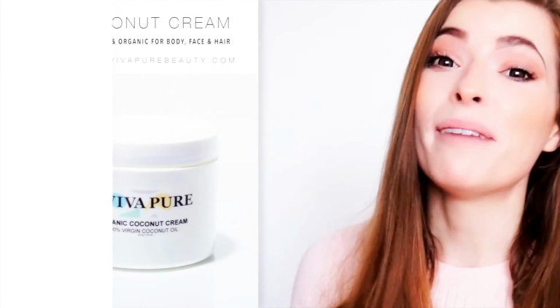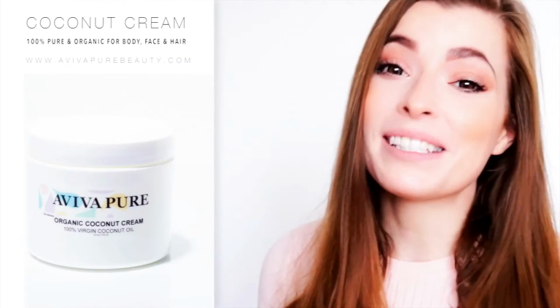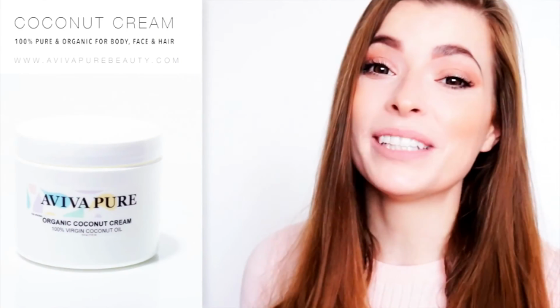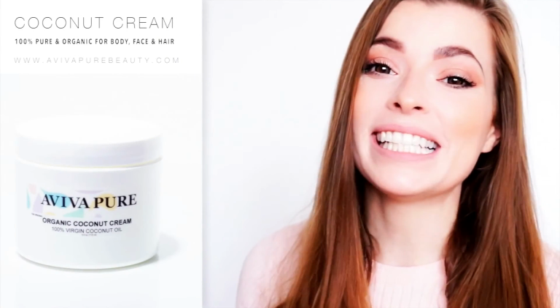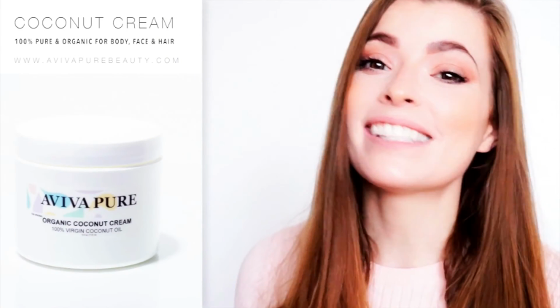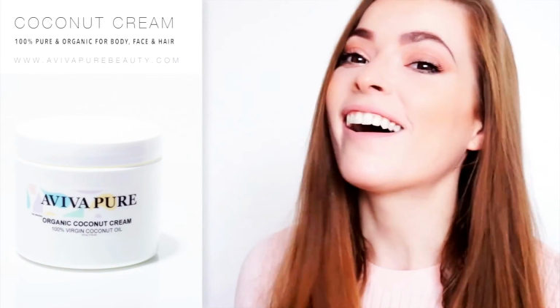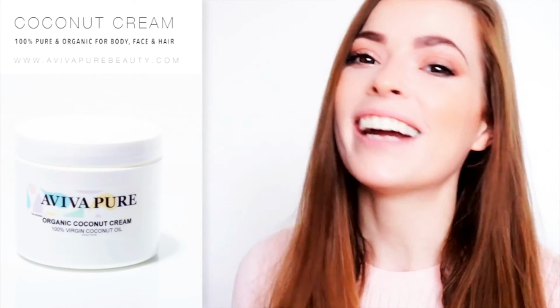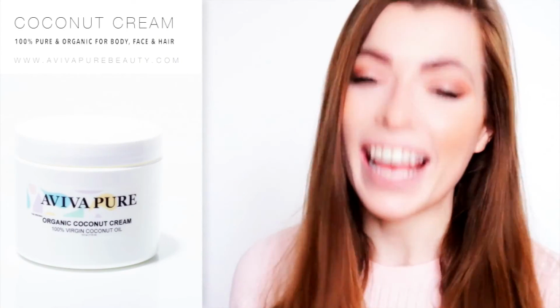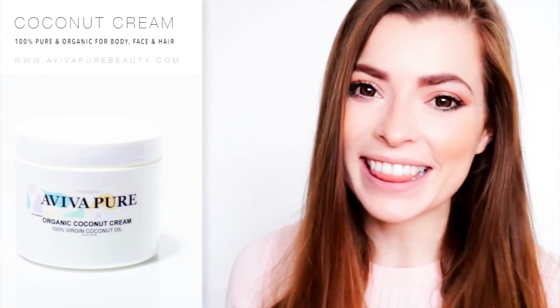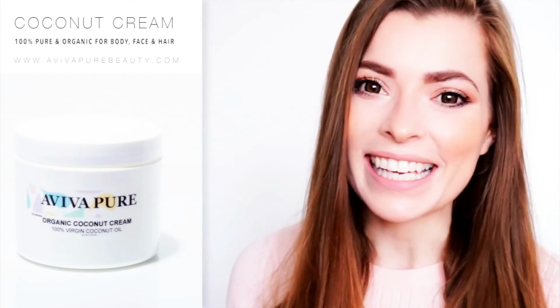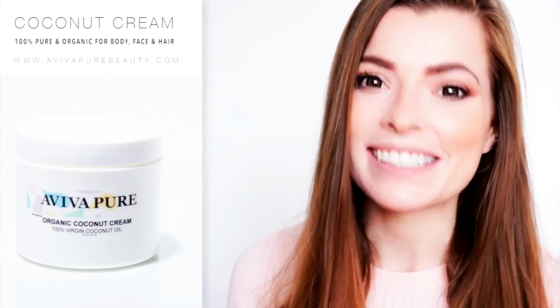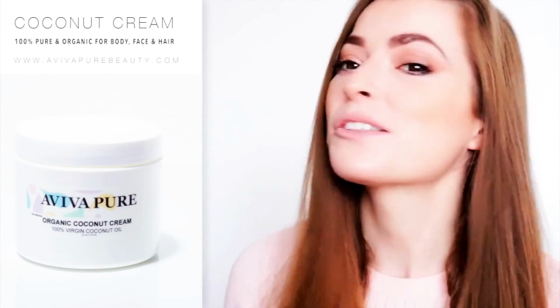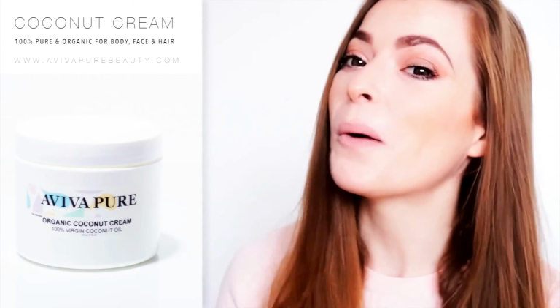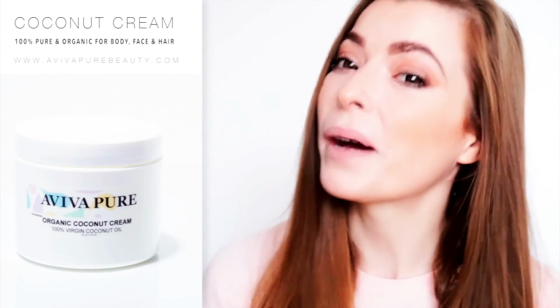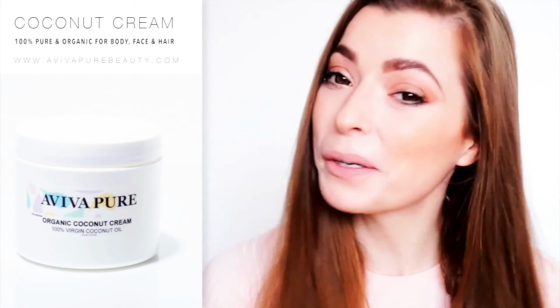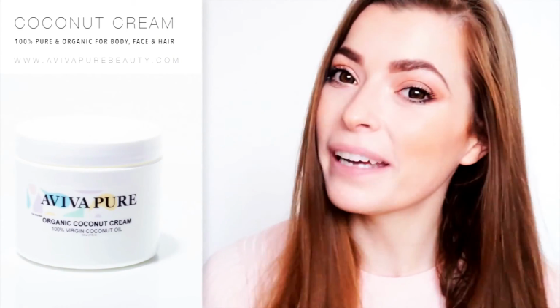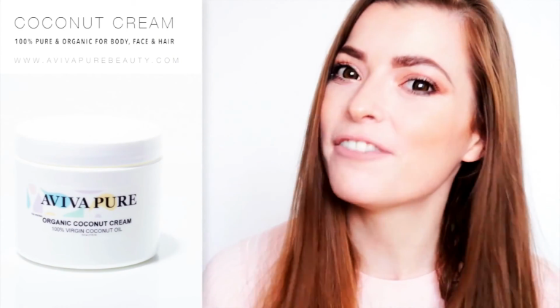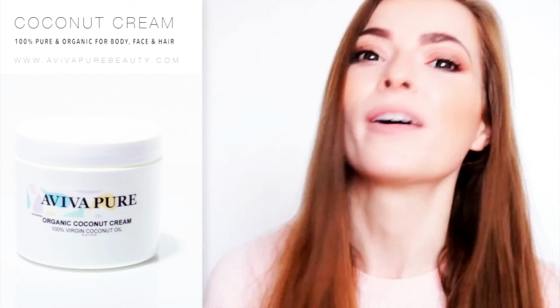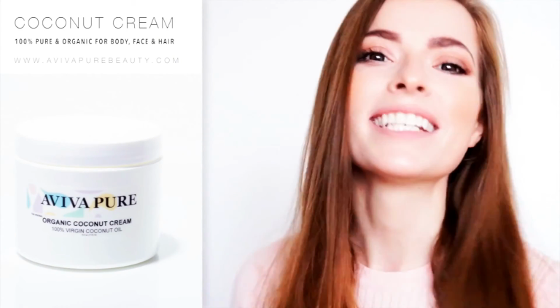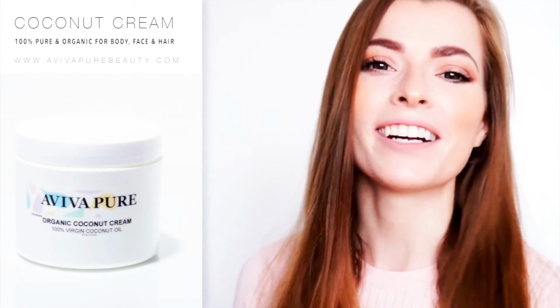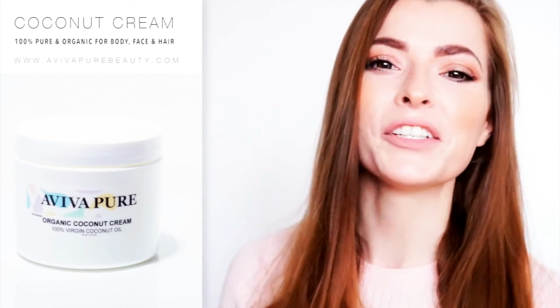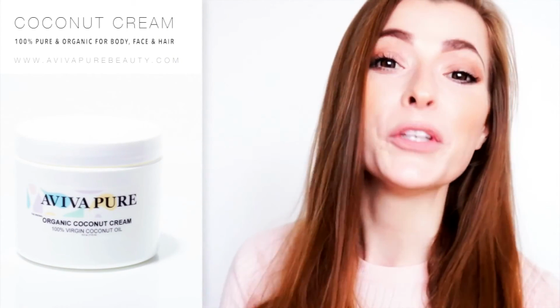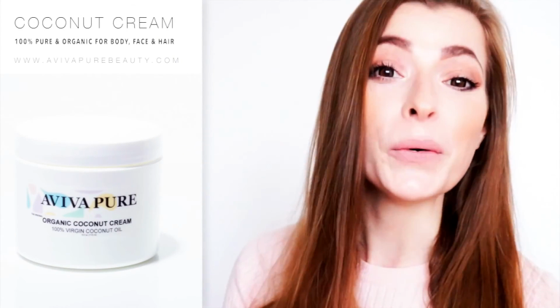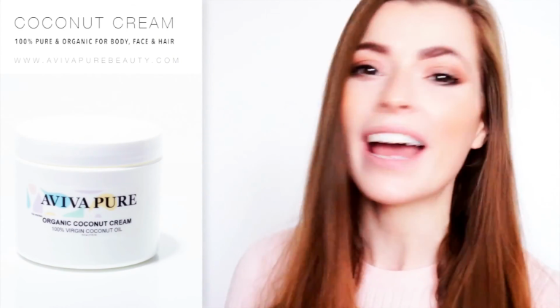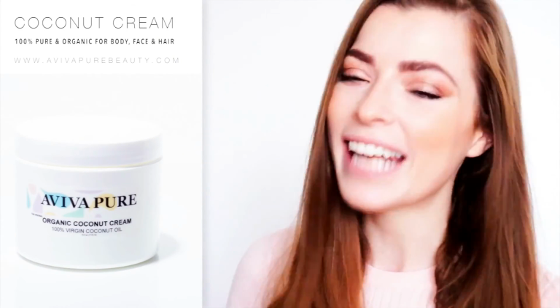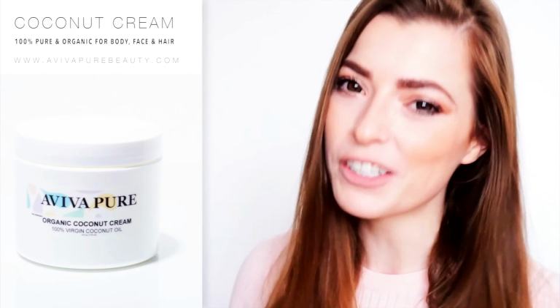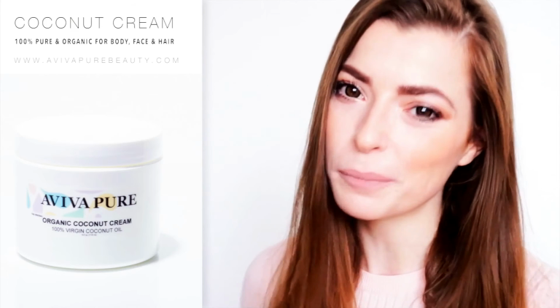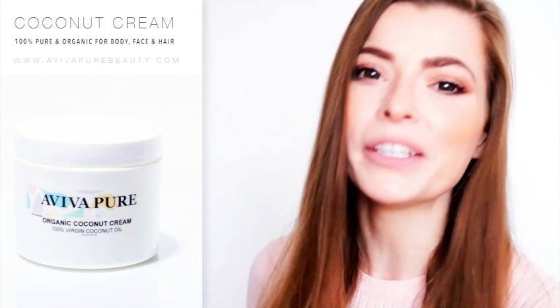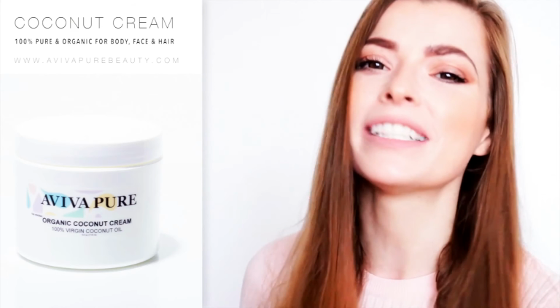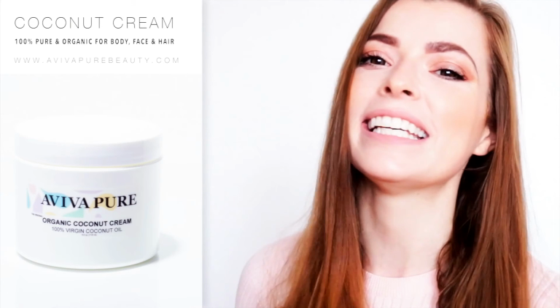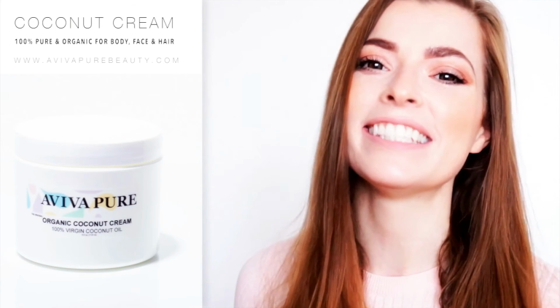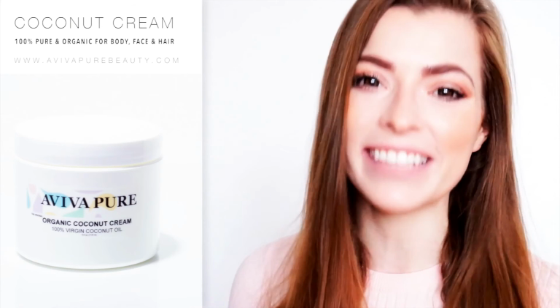The possibilities are endless. So, what are you waiting for? Start your new and natural beauty routine today!